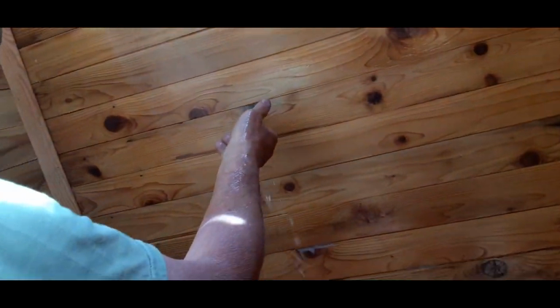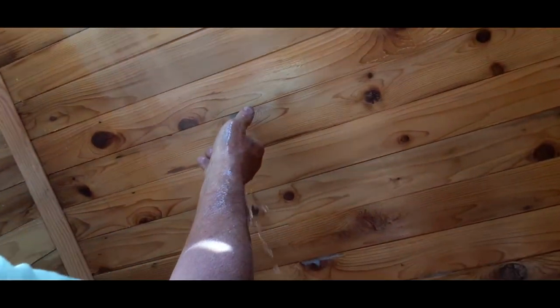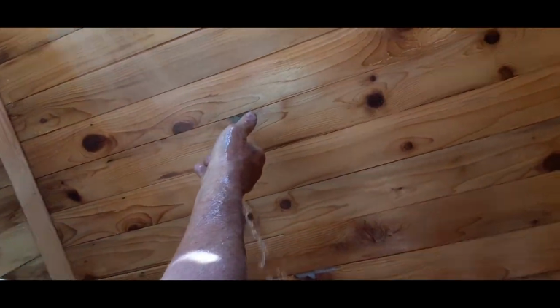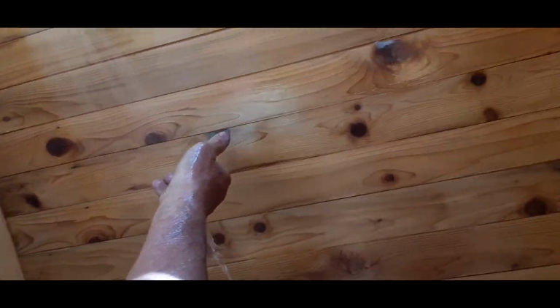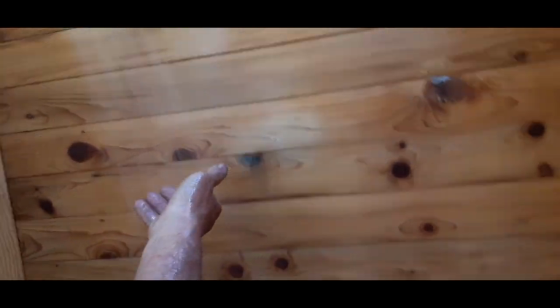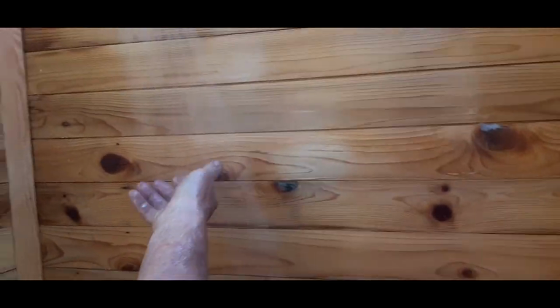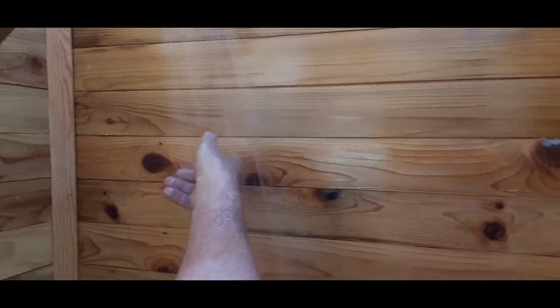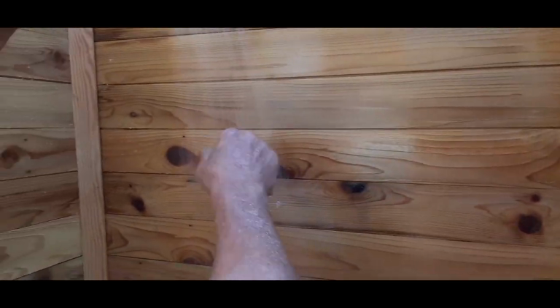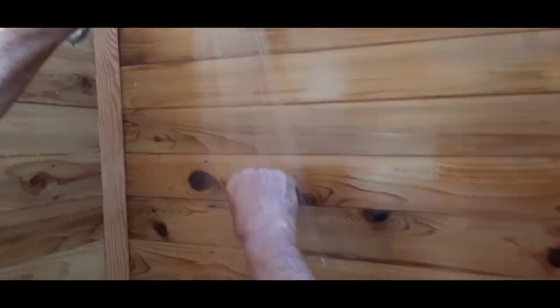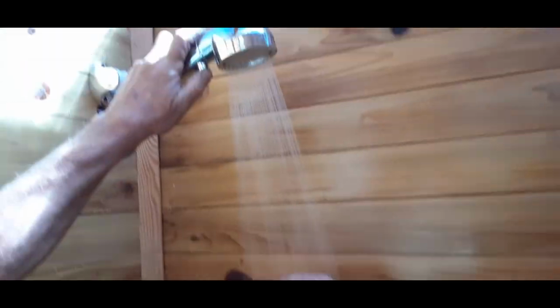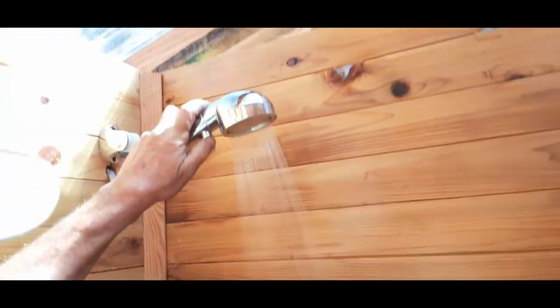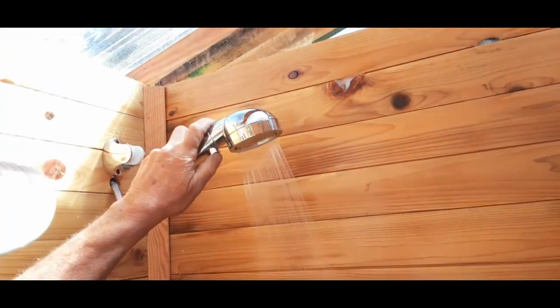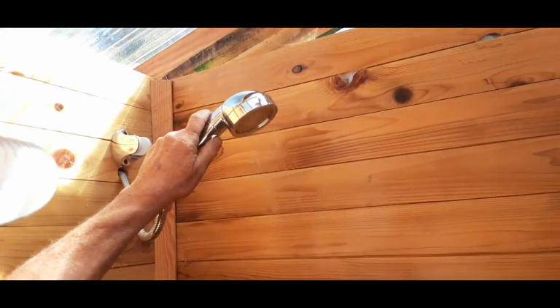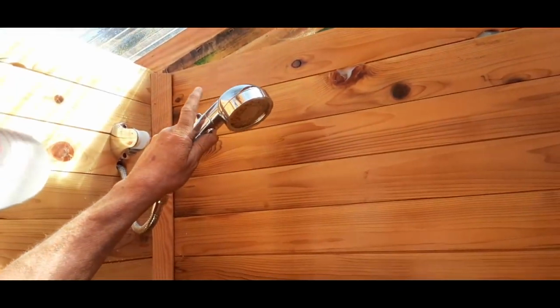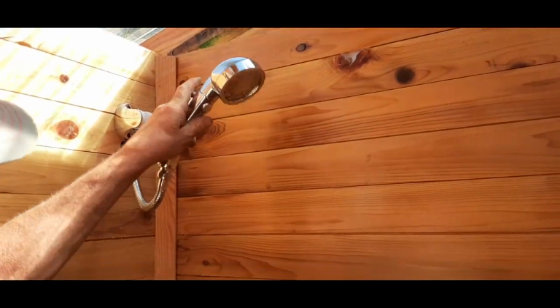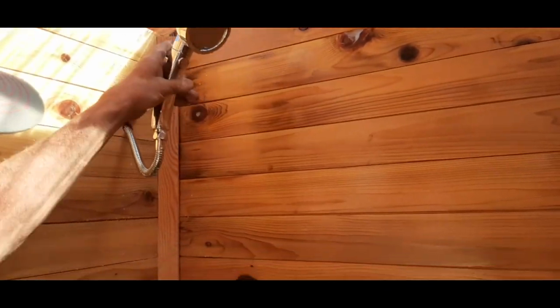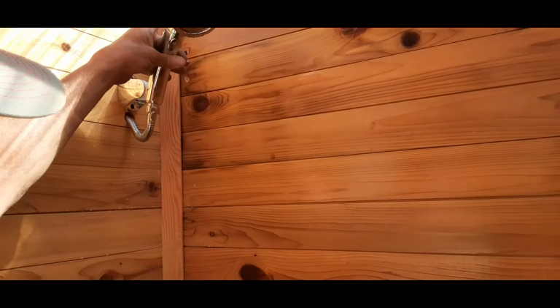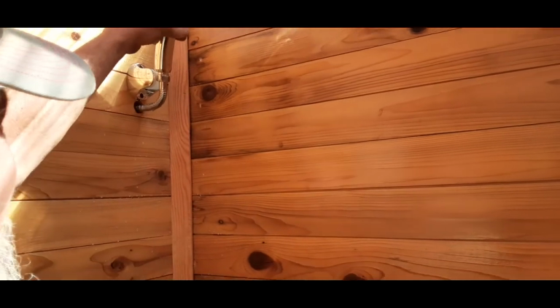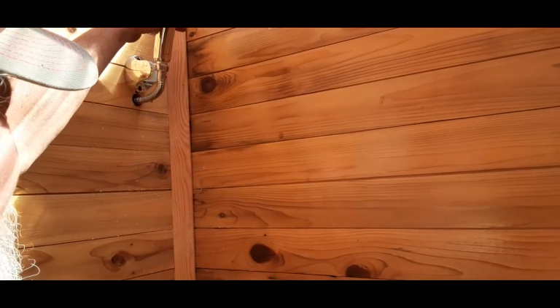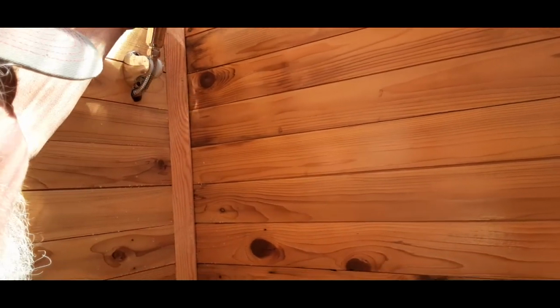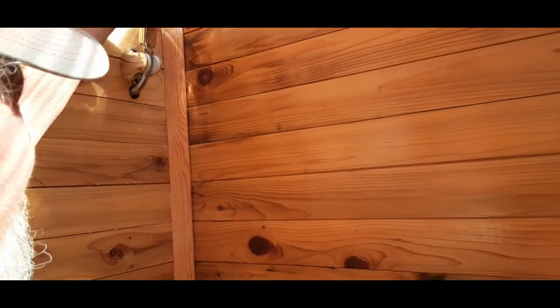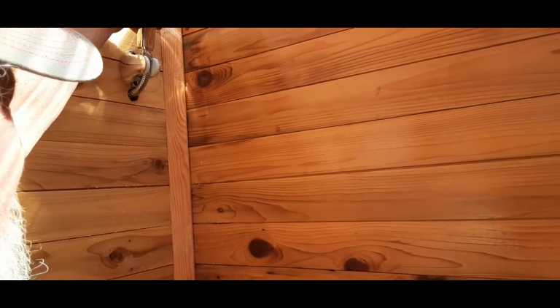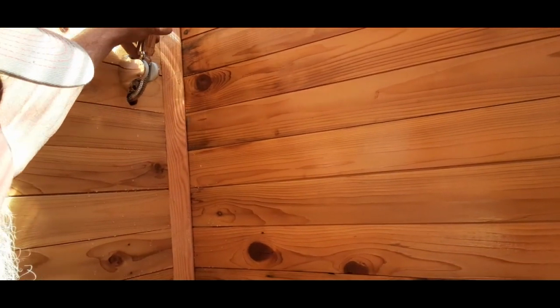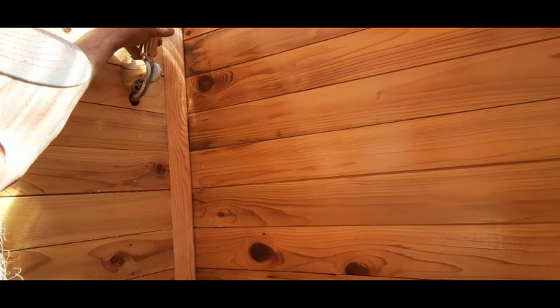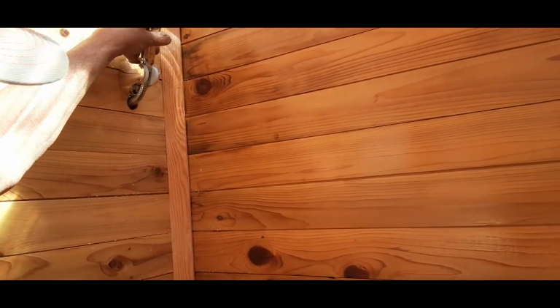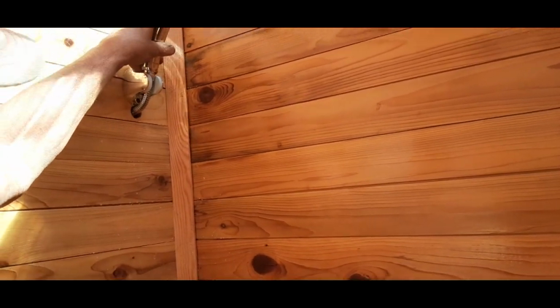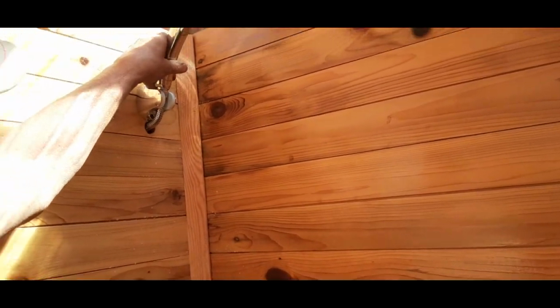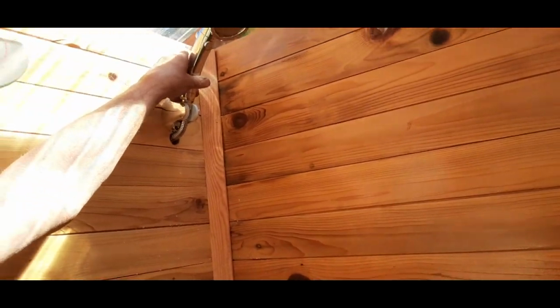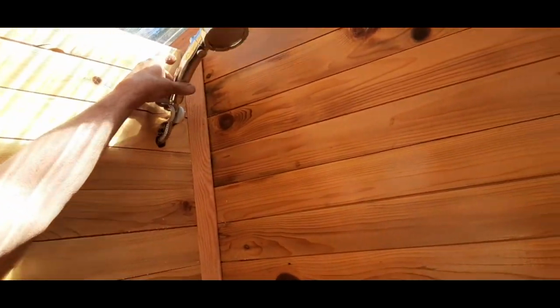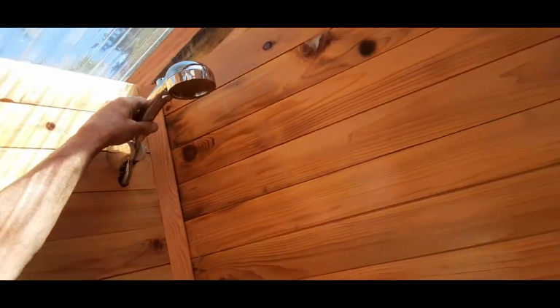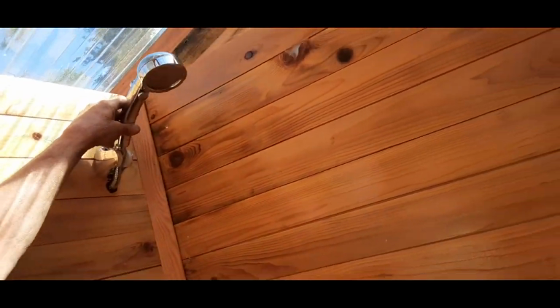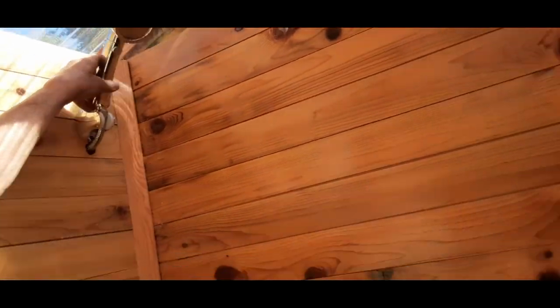We don't have a battery, we don't have hot water yet. I don't care — we got a shower!